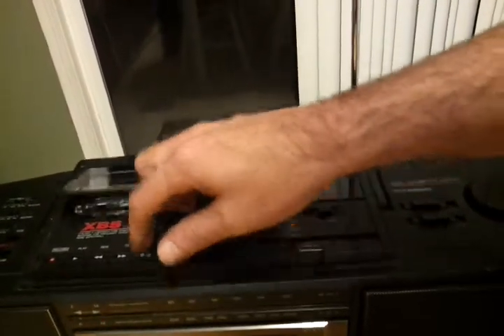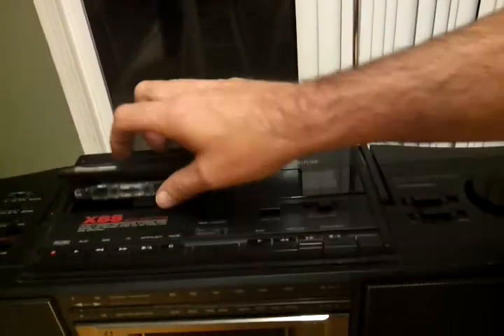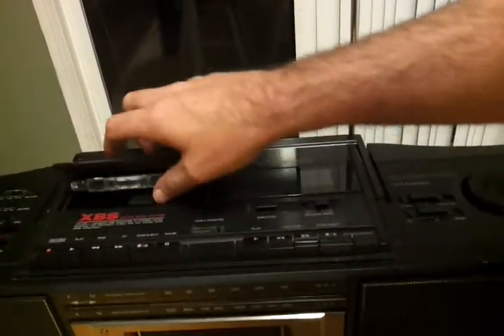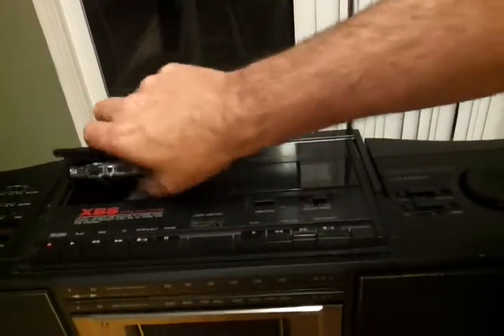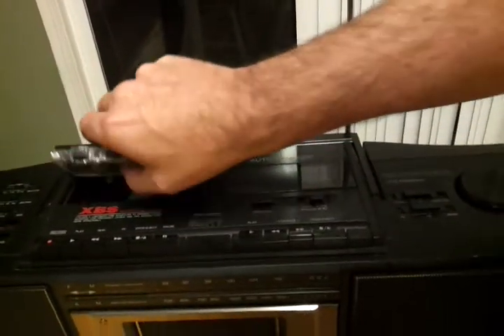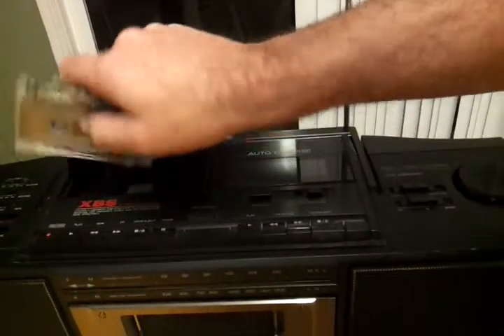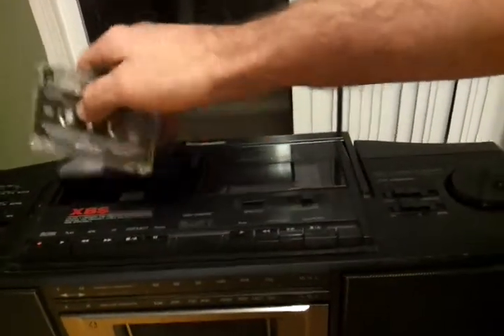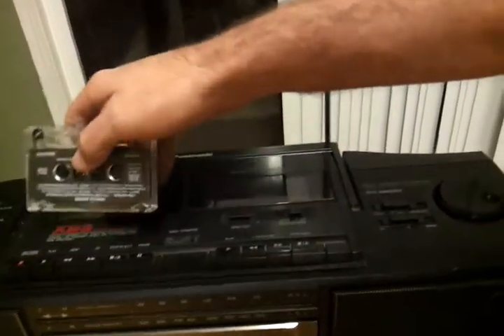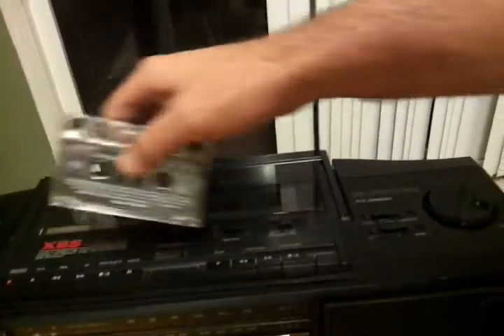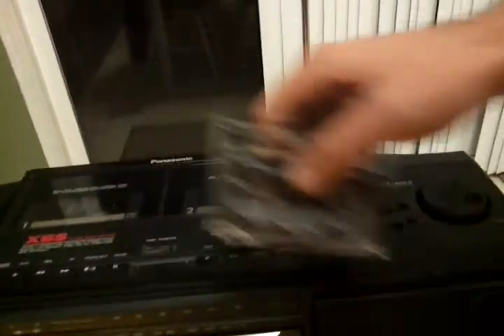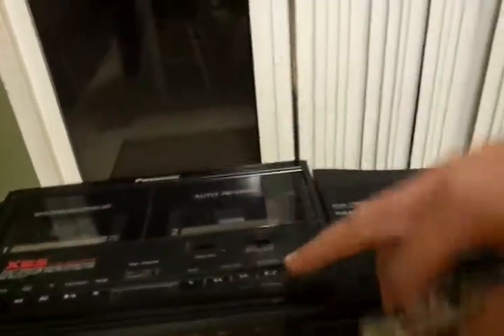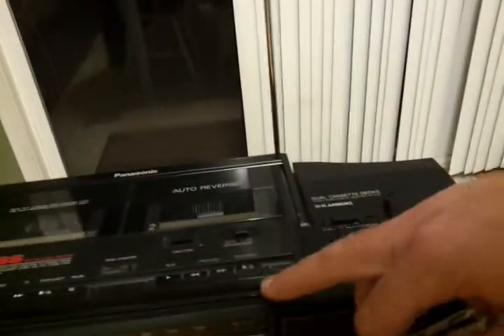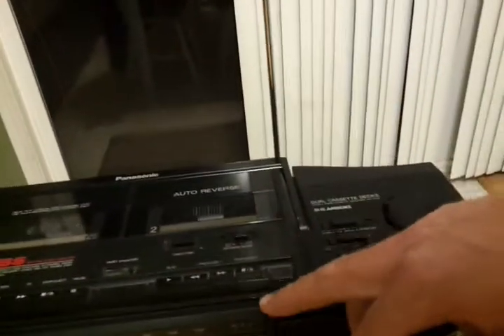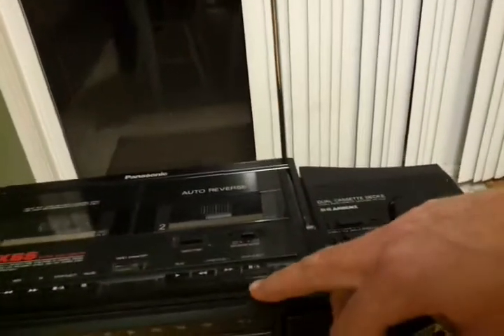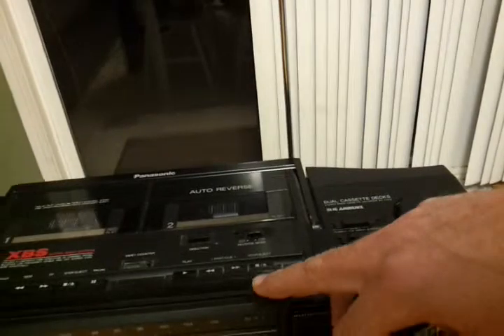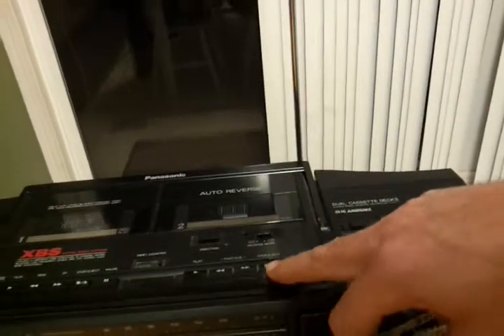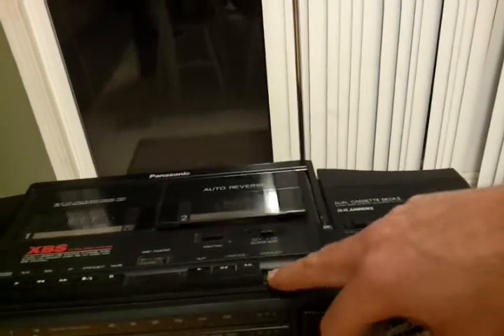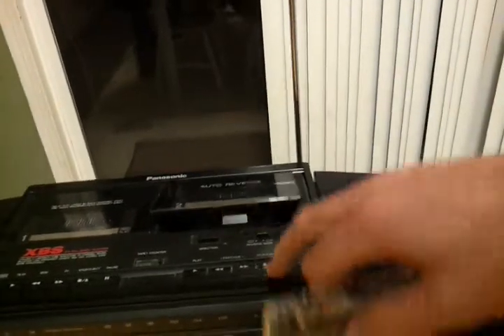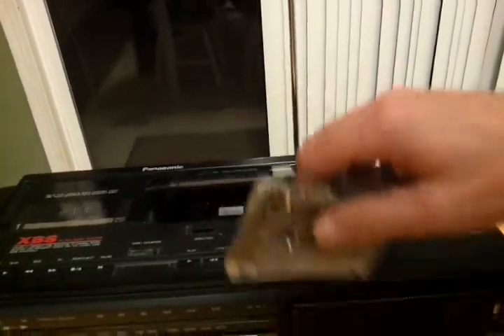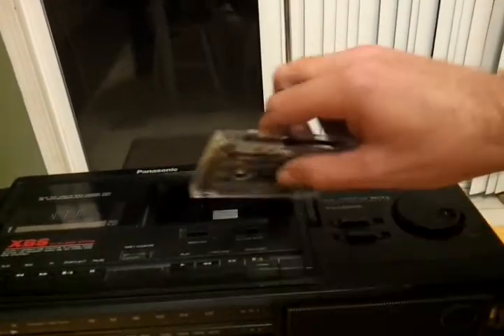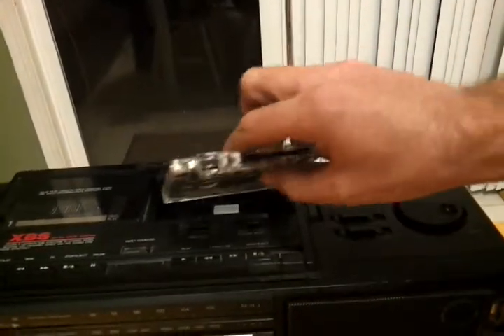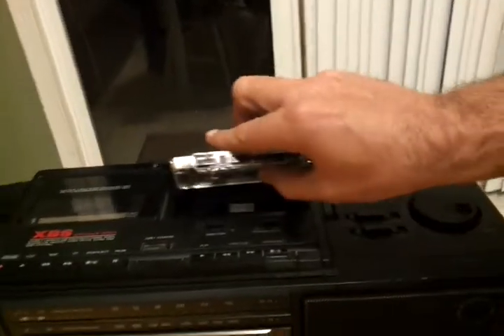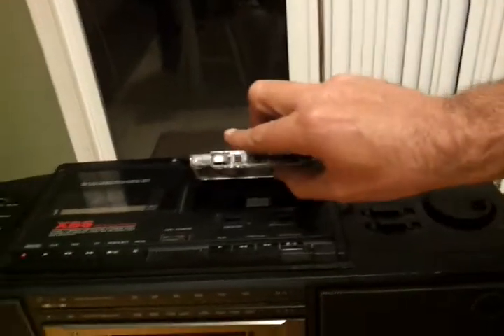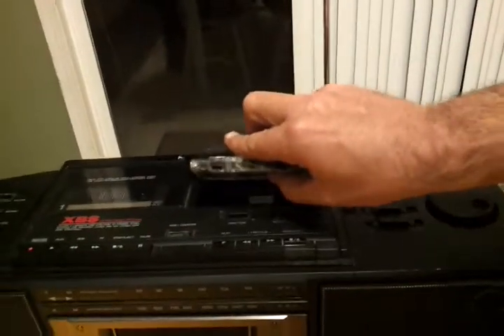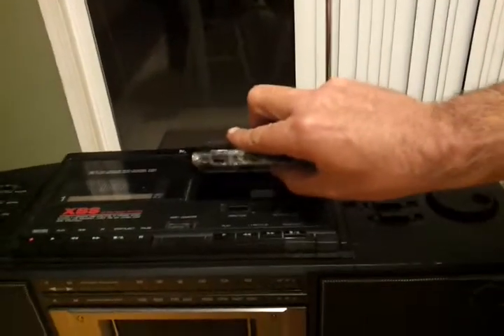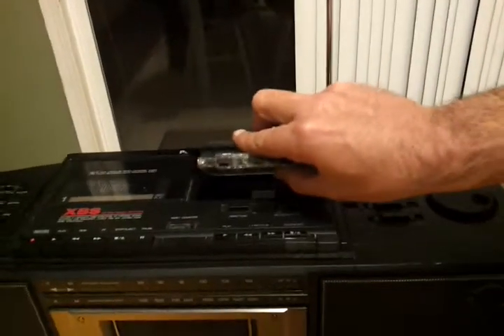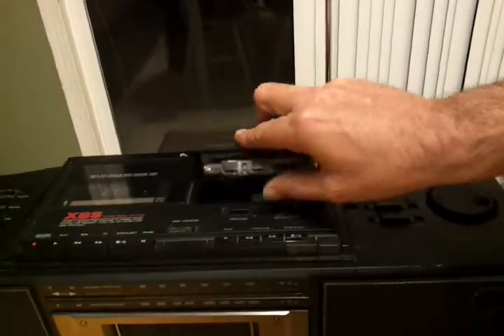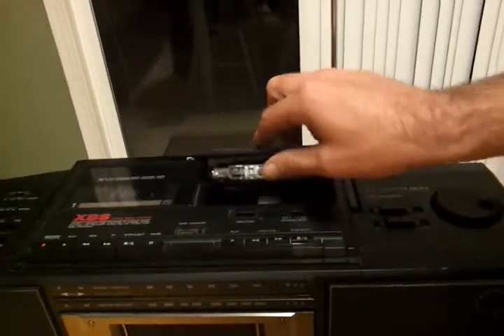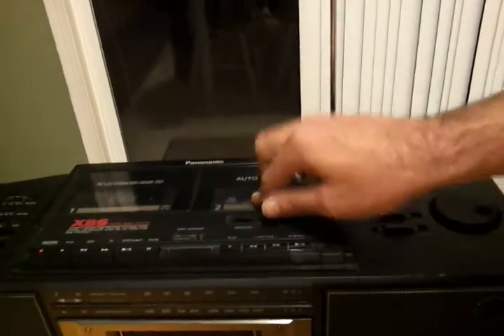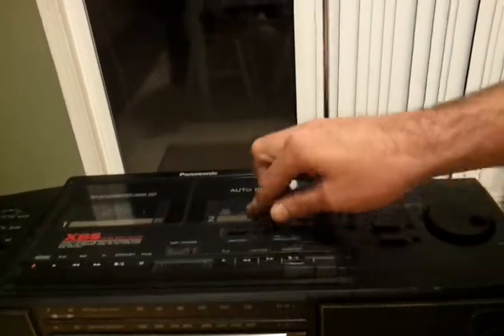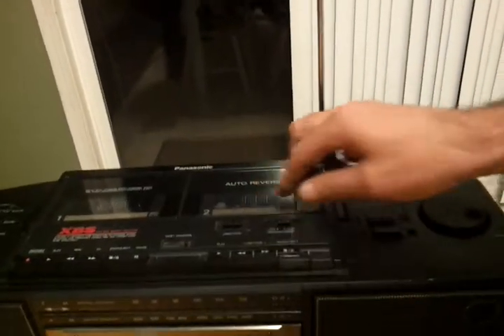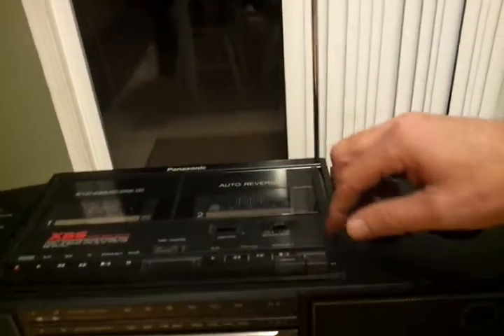All right, I'm going to flip over this one just so you get an idea how well this works.